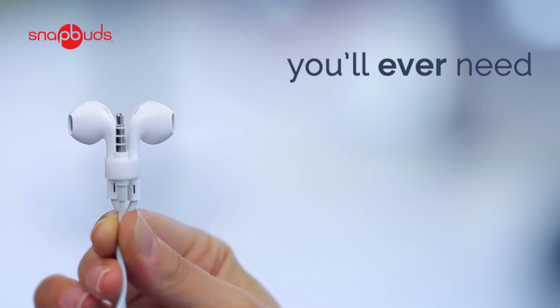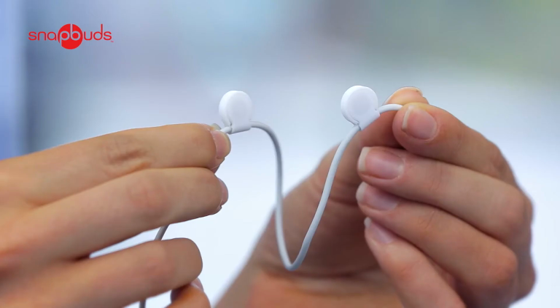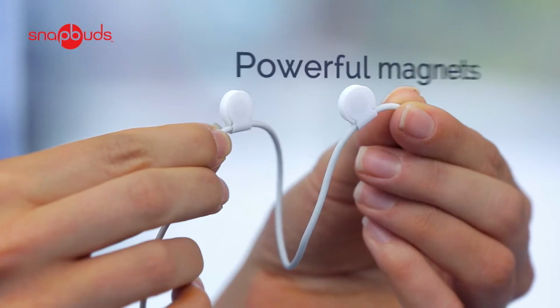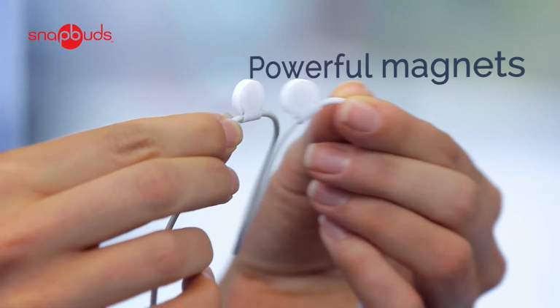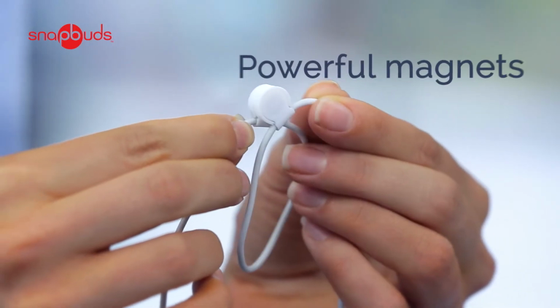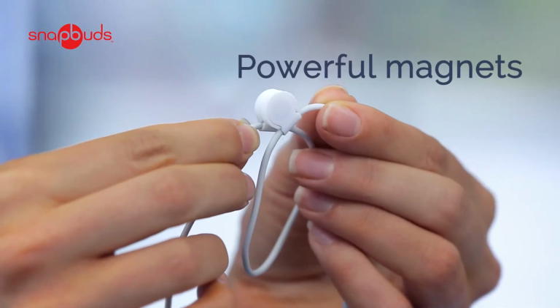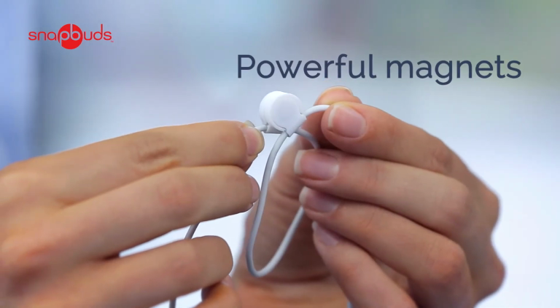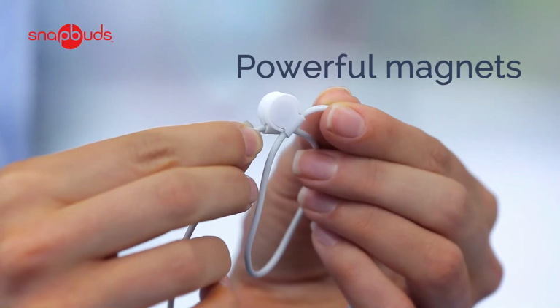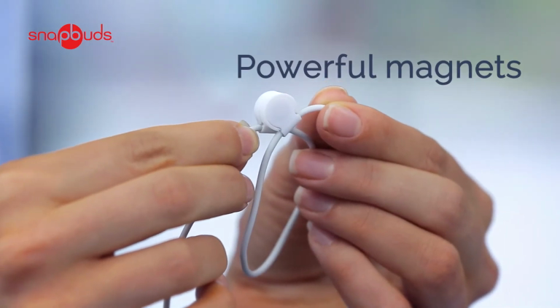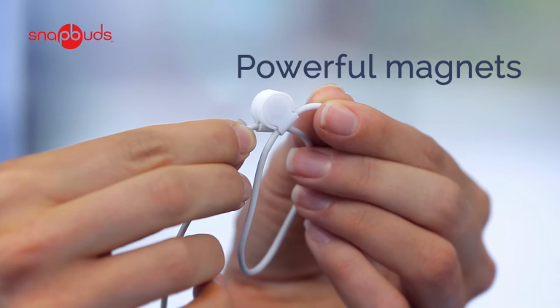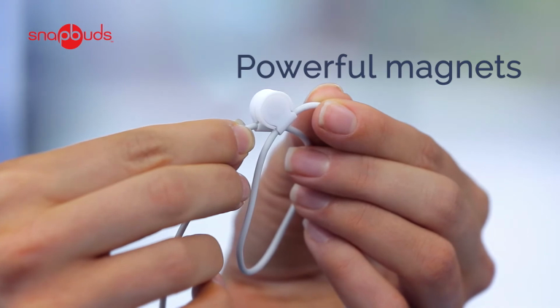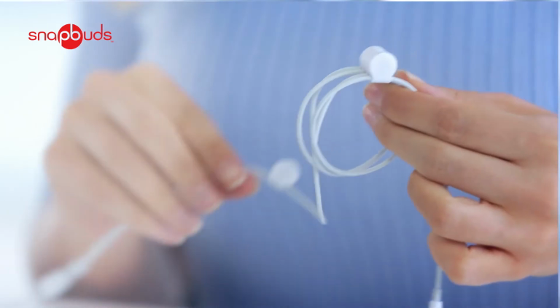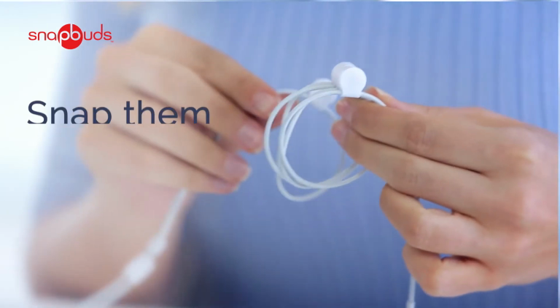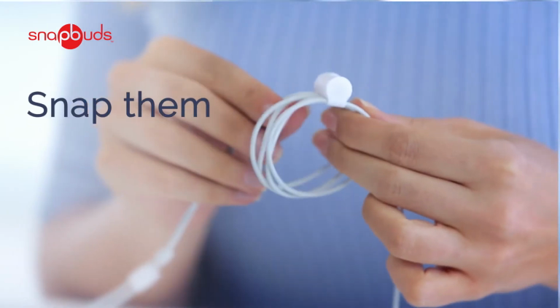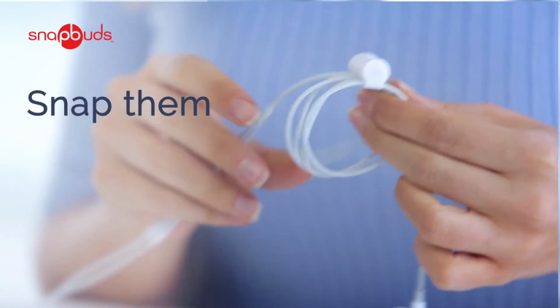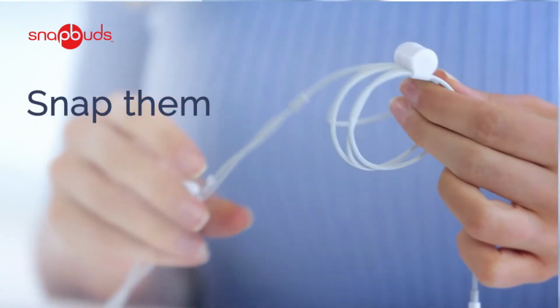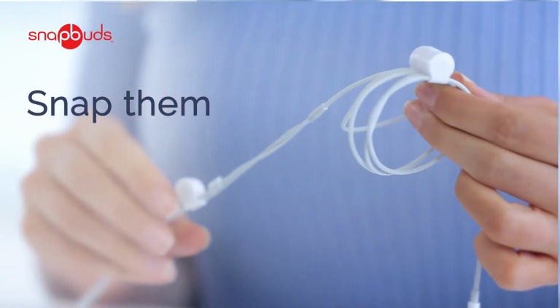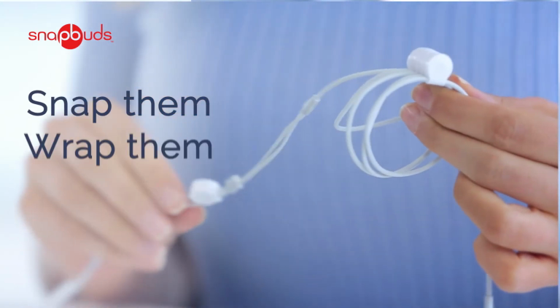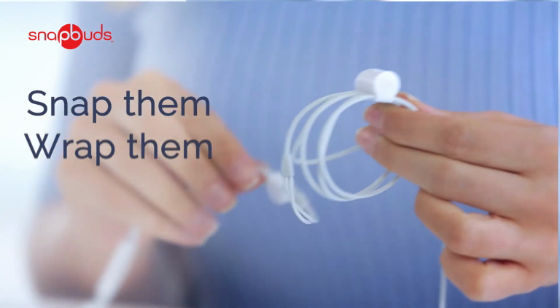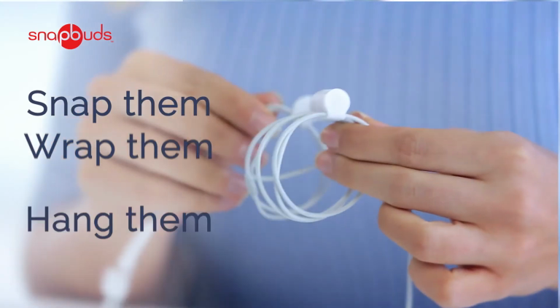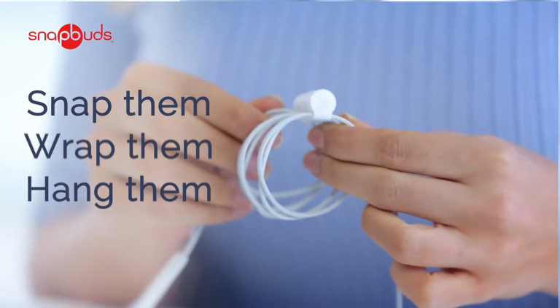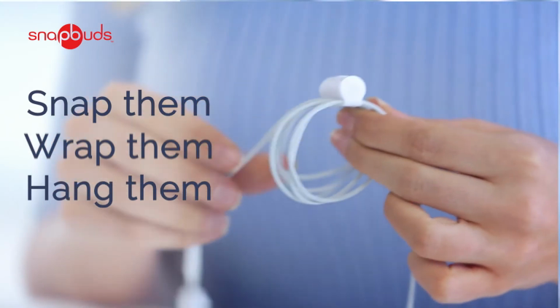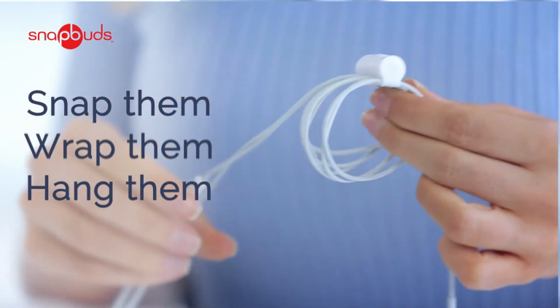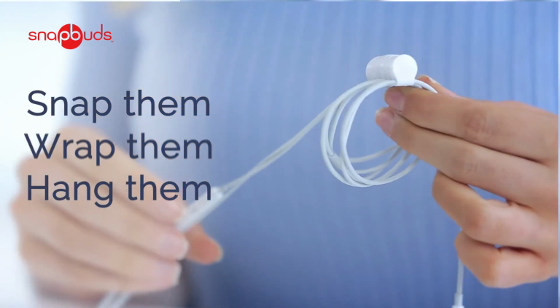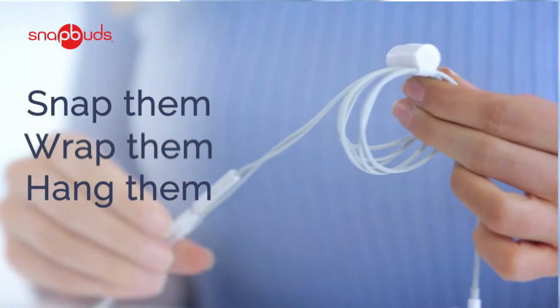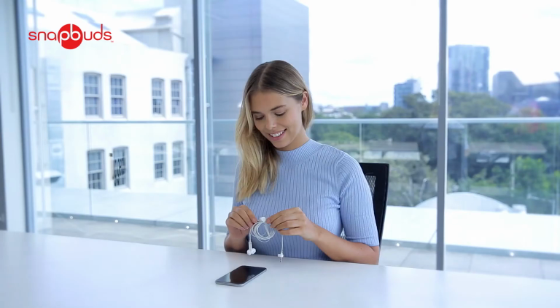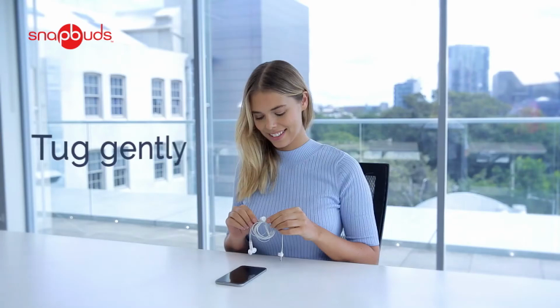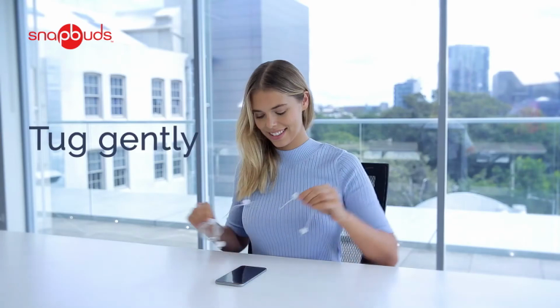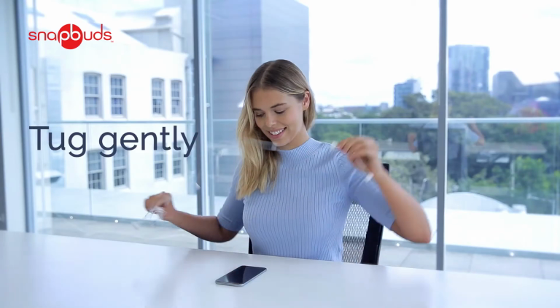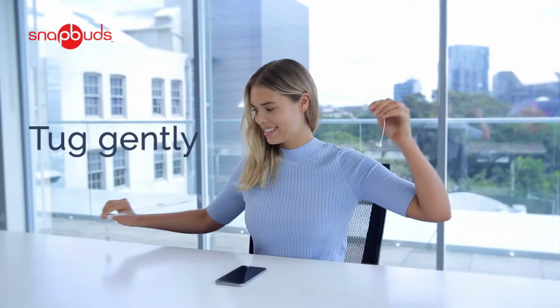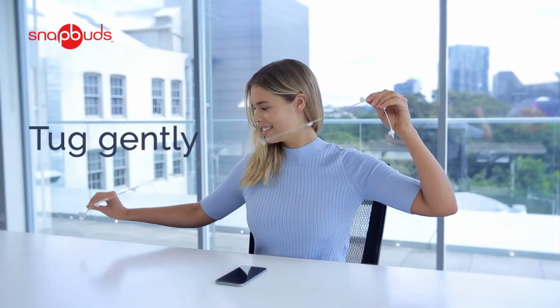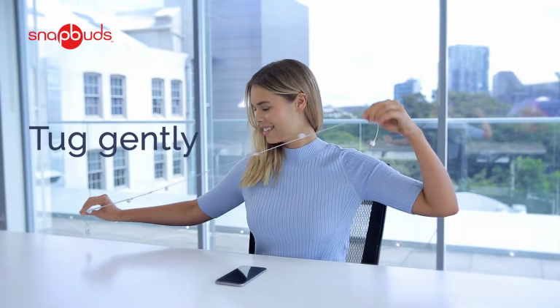SnapBuds use powerful magnets to prevent tangling. Just snap them once, wrap them or hang them, and tug gently to use your headphones again.